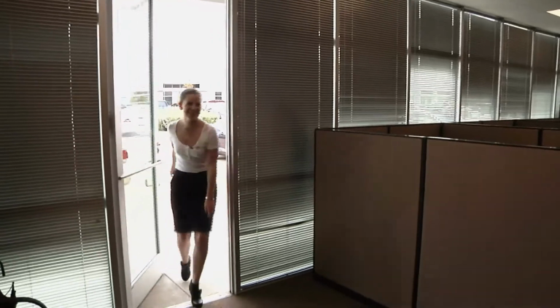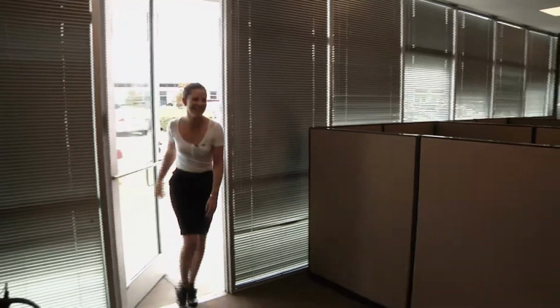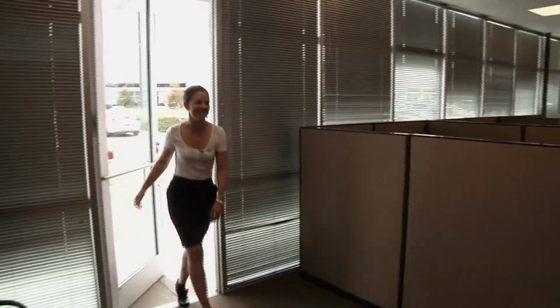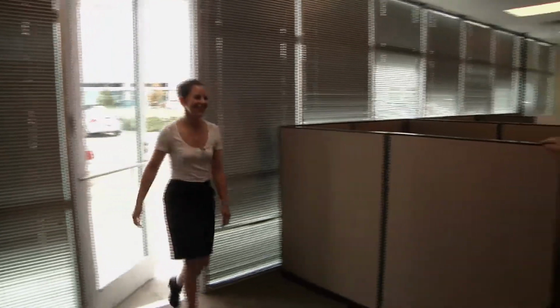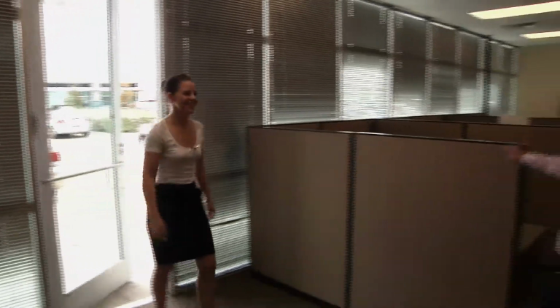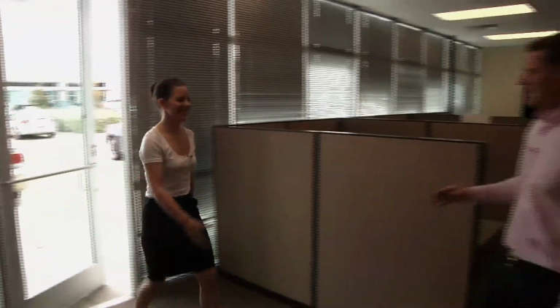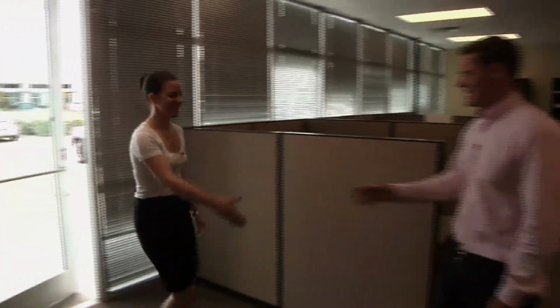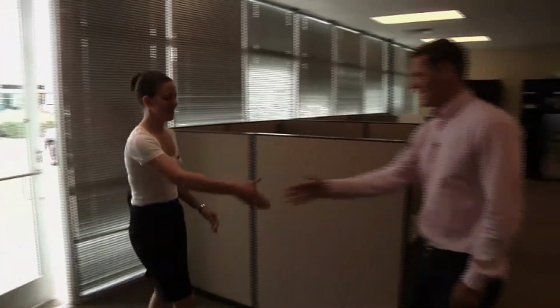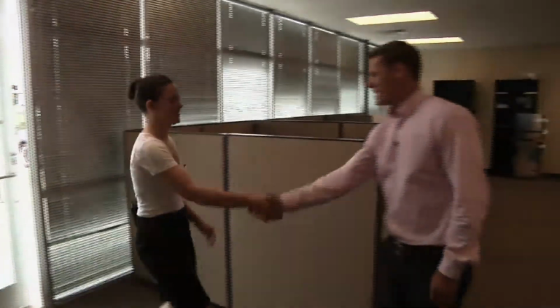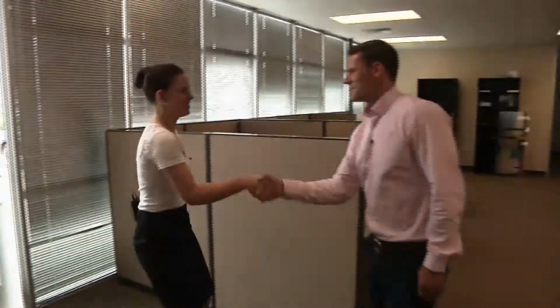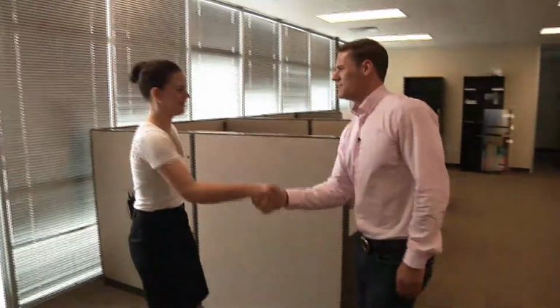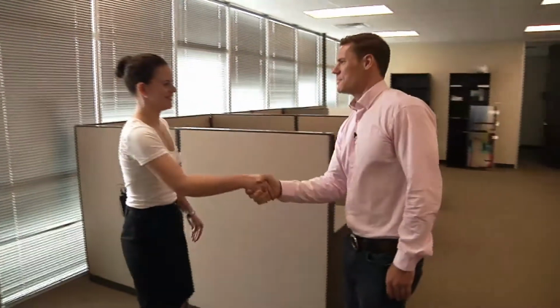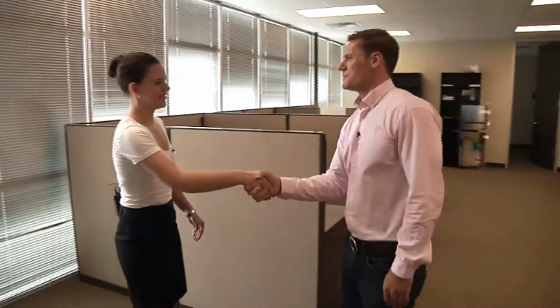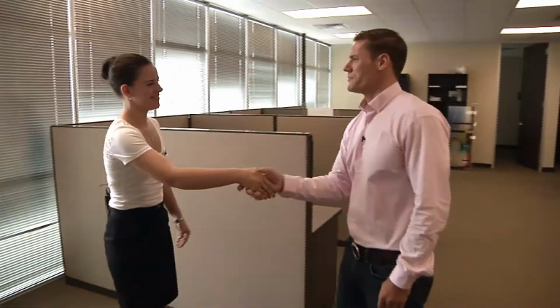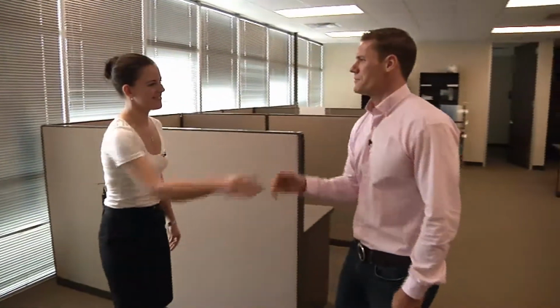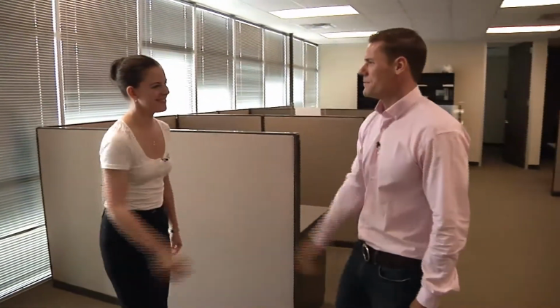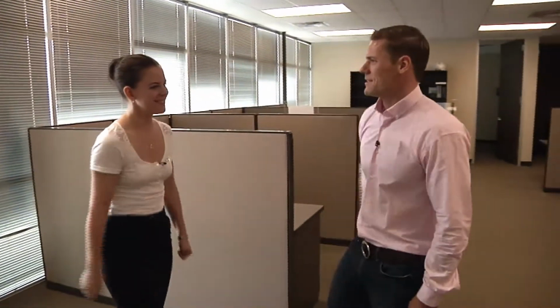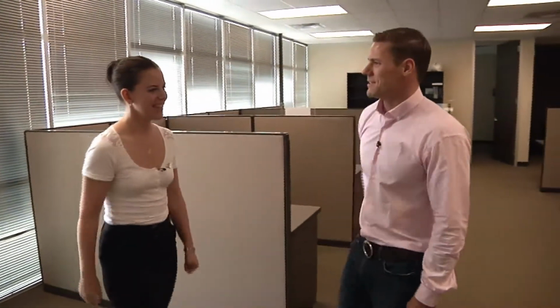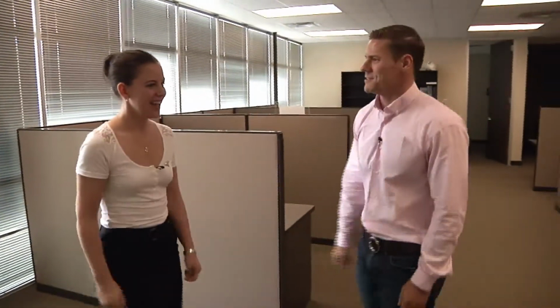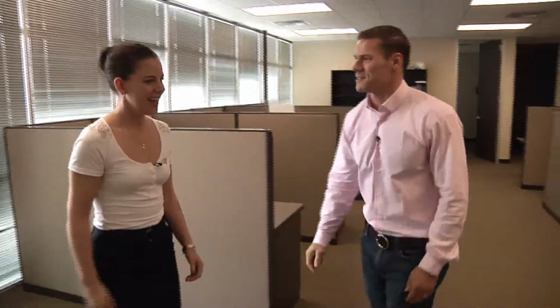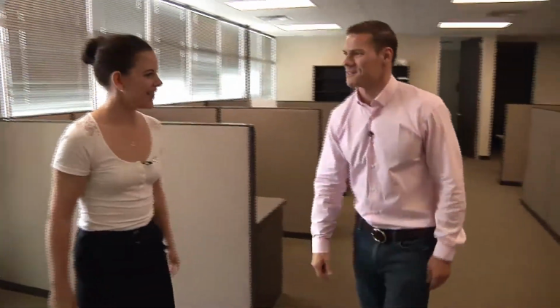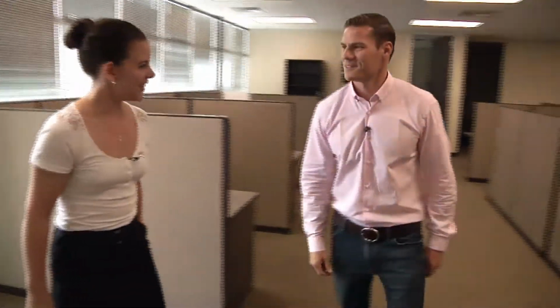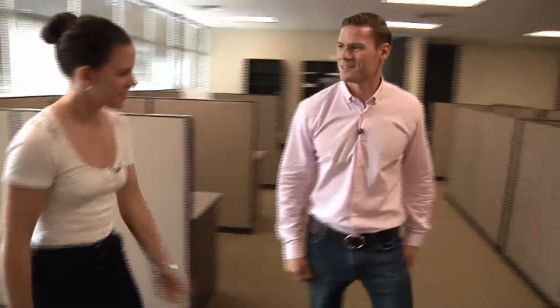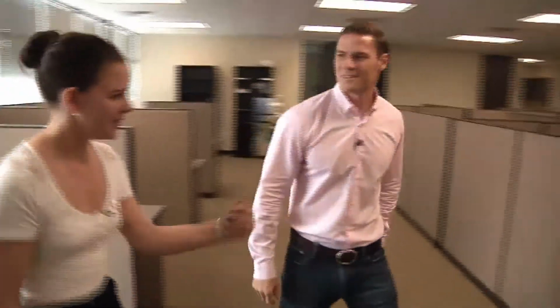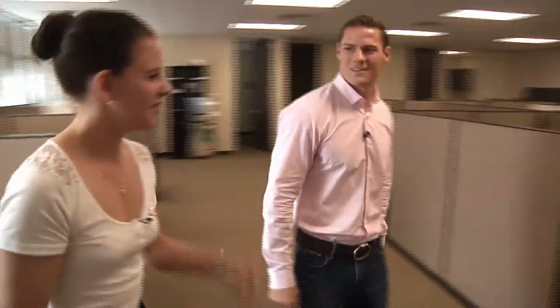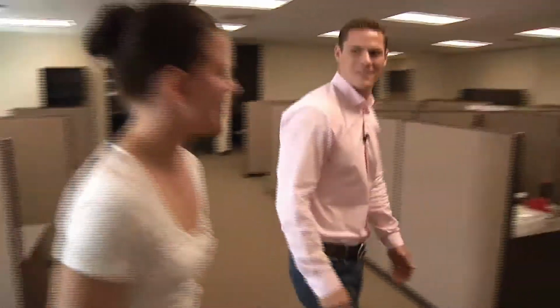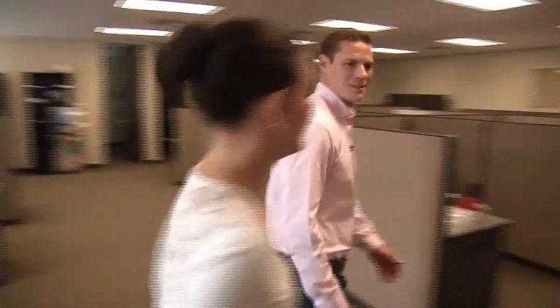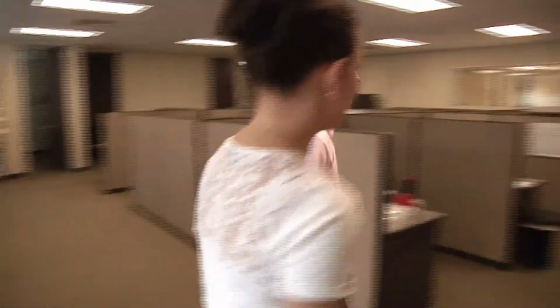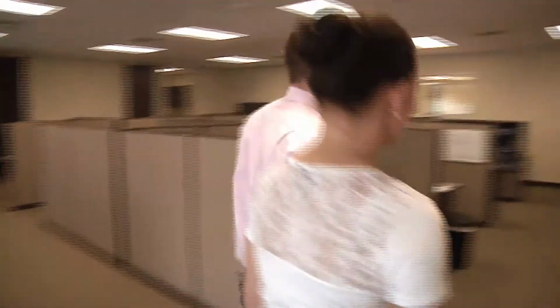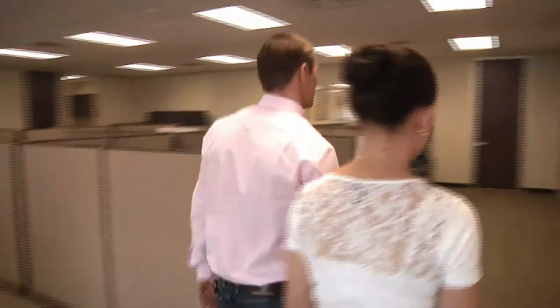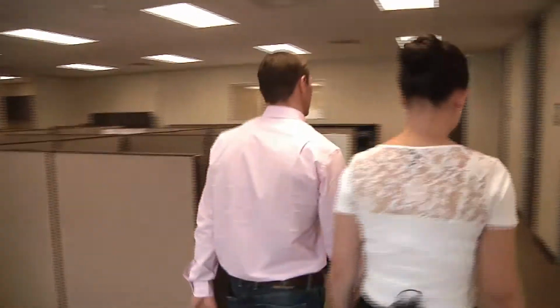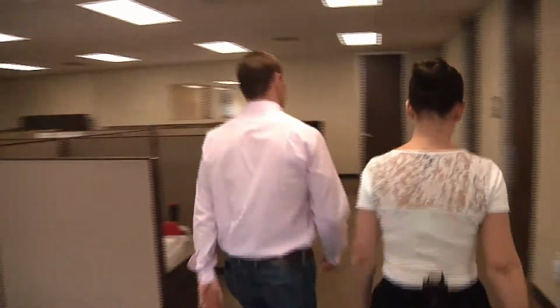Hi TJ, nice to see you. Welcome to the Preferred Province Technology Center. Thanks, shall we go on through? Yeah, let's look around.